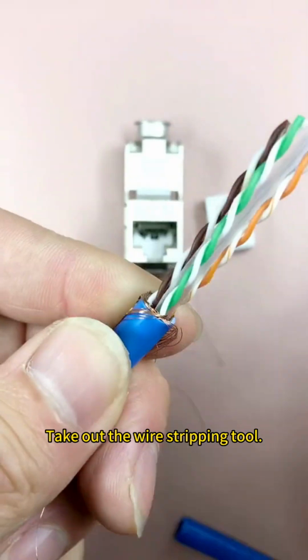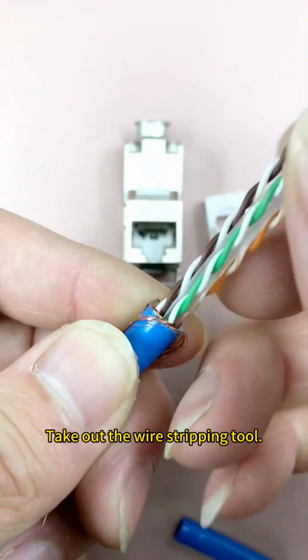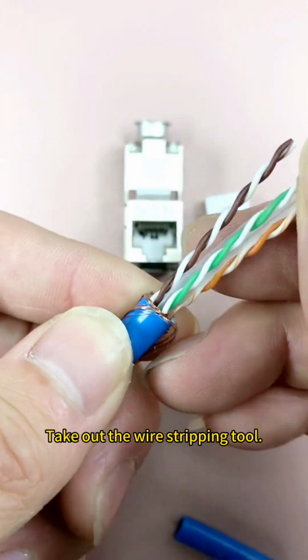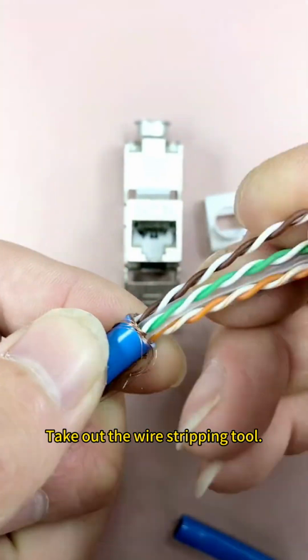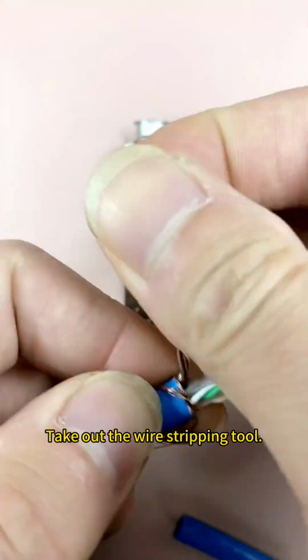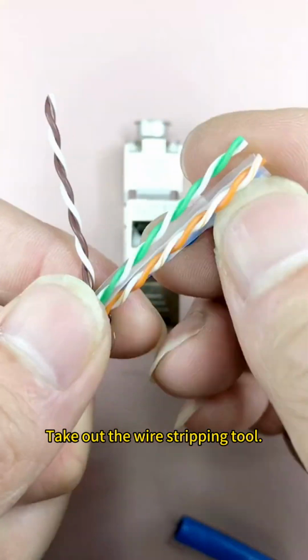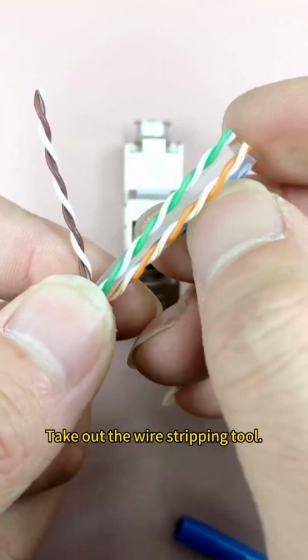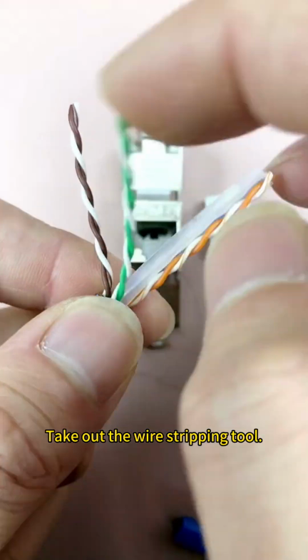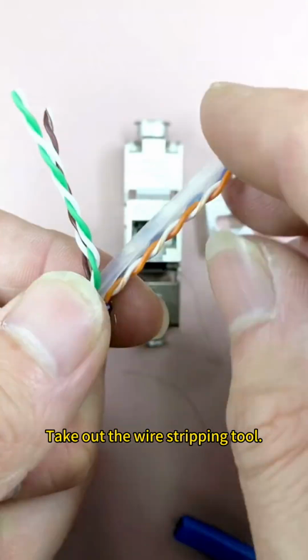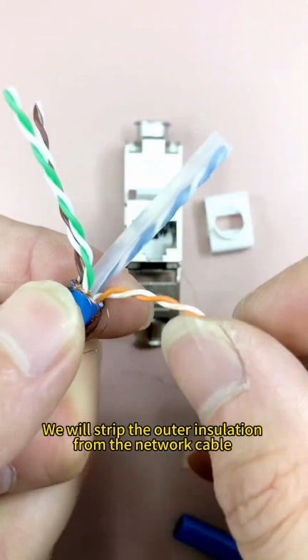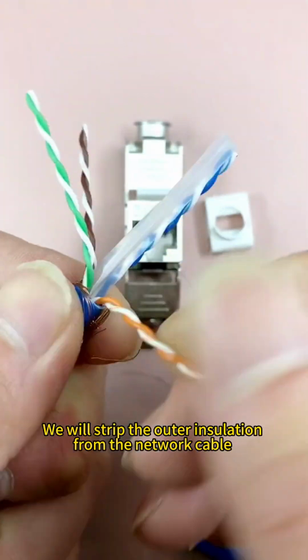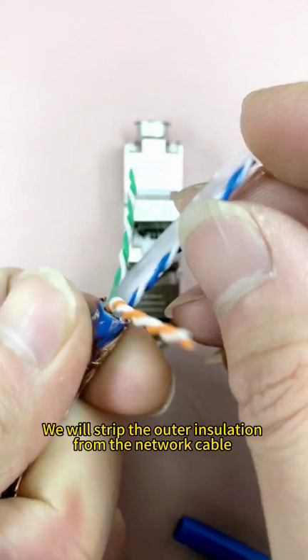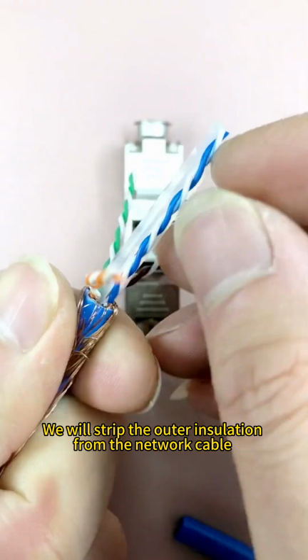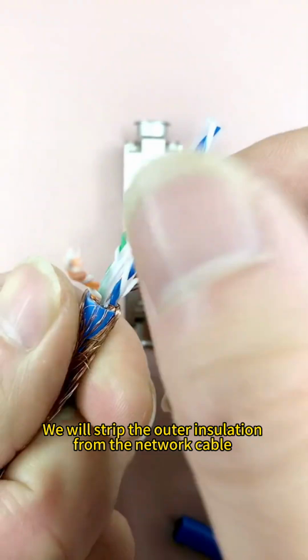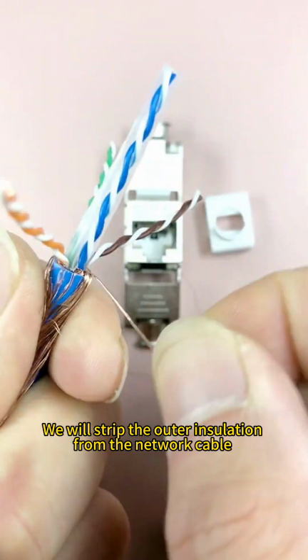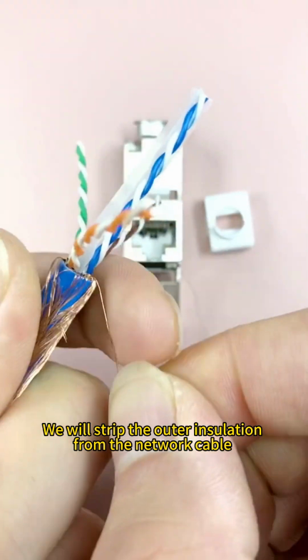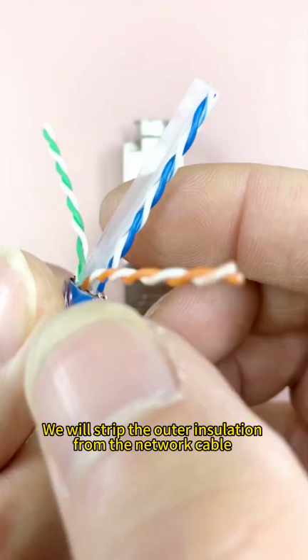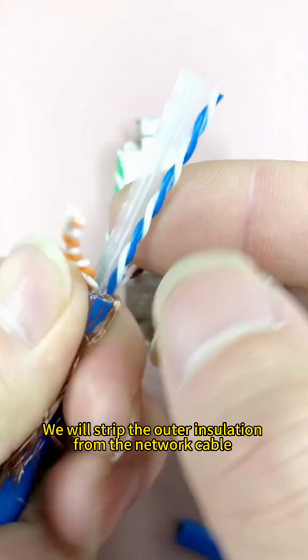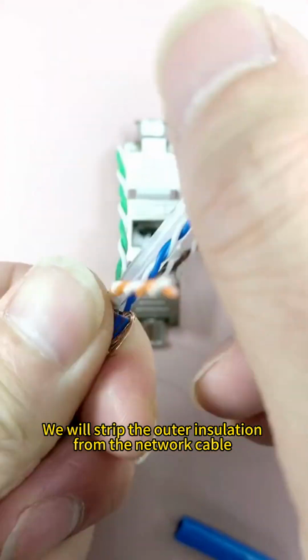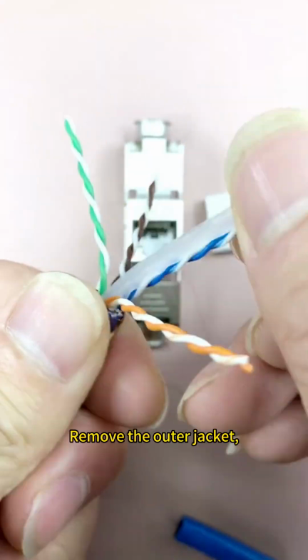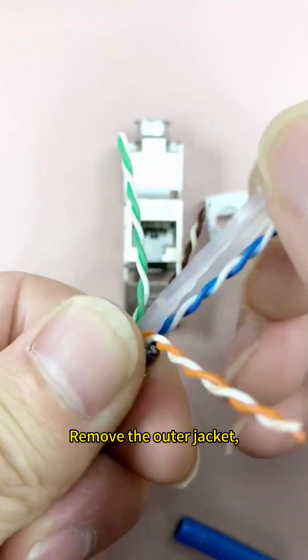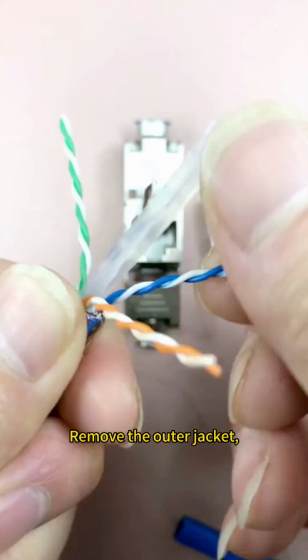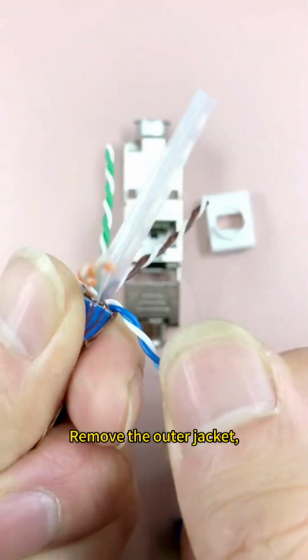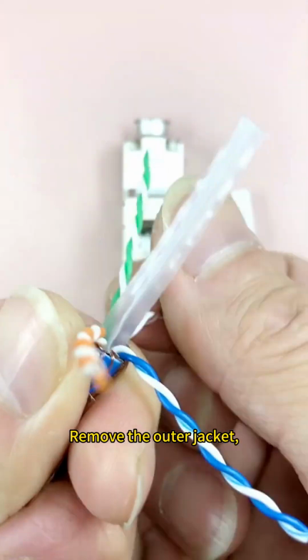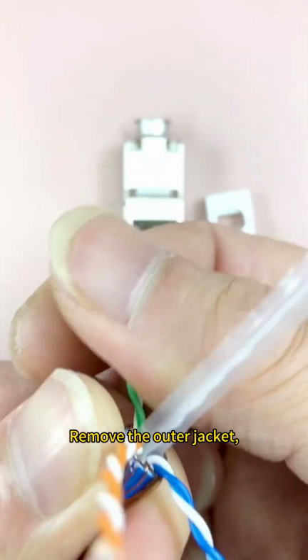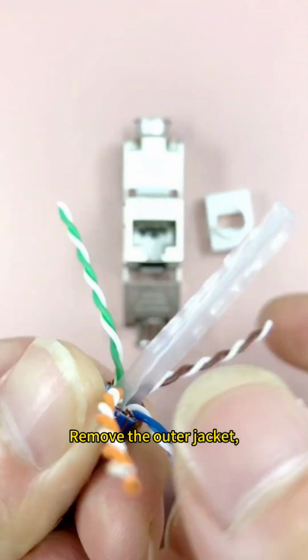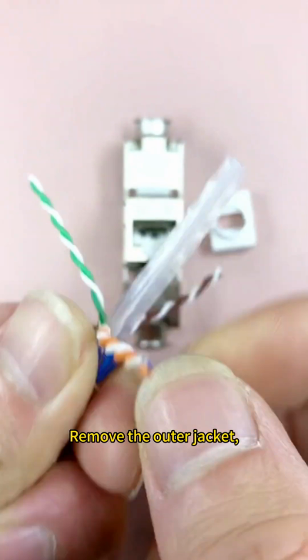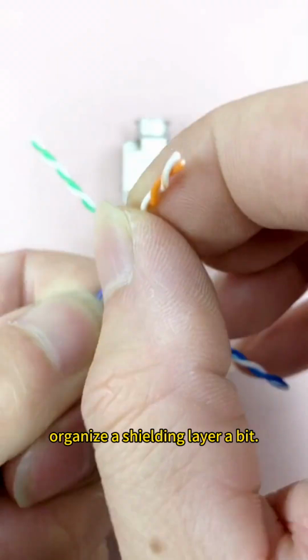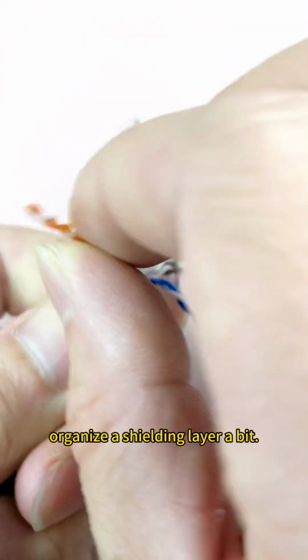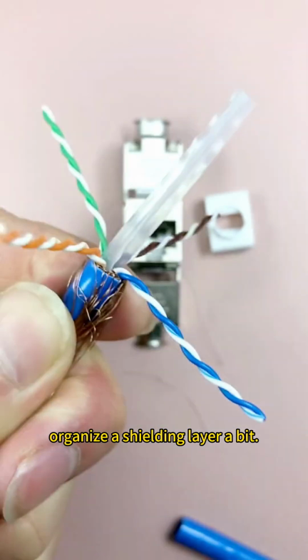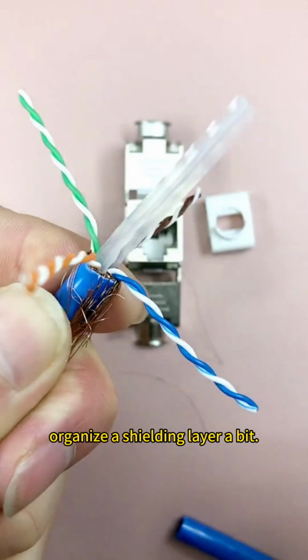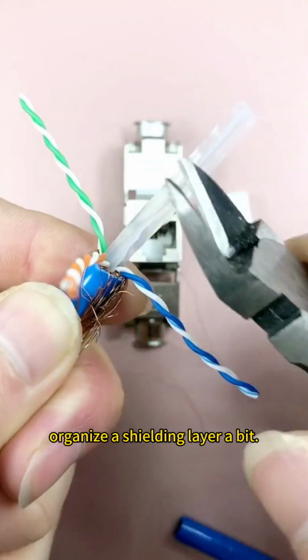Take out the wire stripping tool. We will strip the outer insulation from the network cable, remove the outer jacket, and organize the shielding layer a bit.